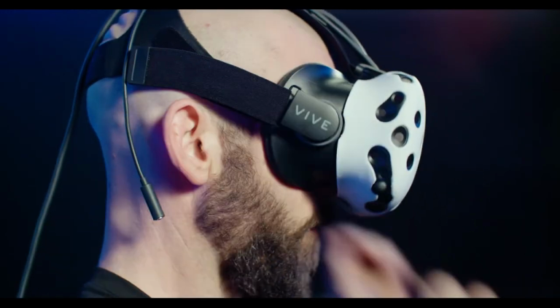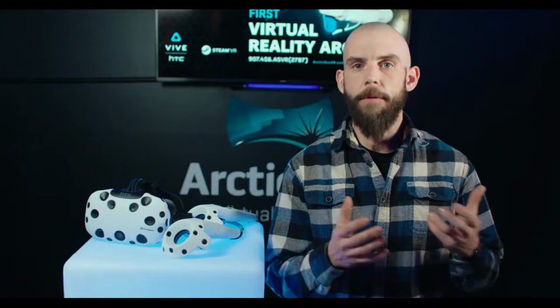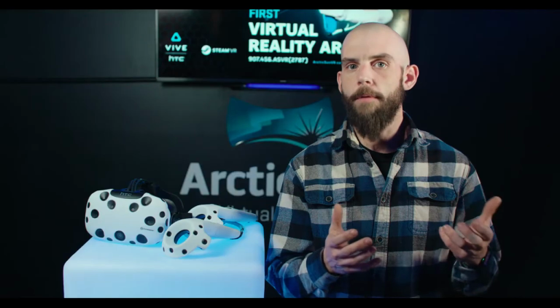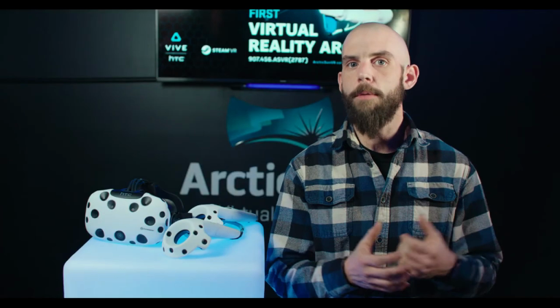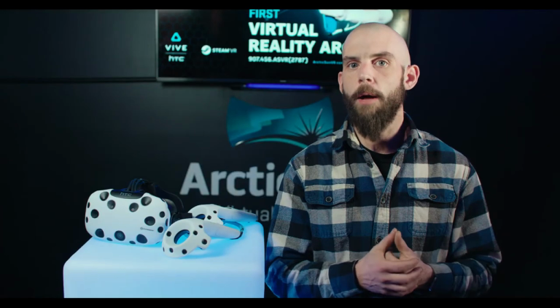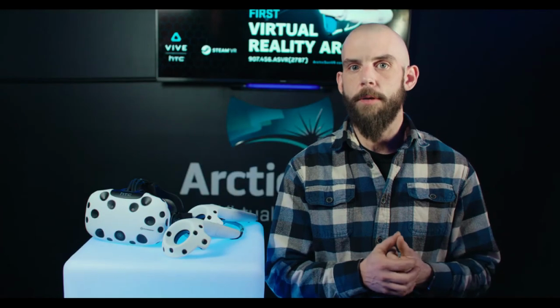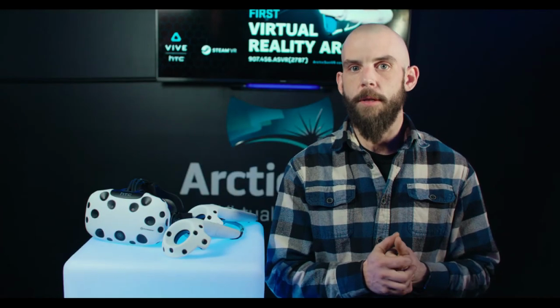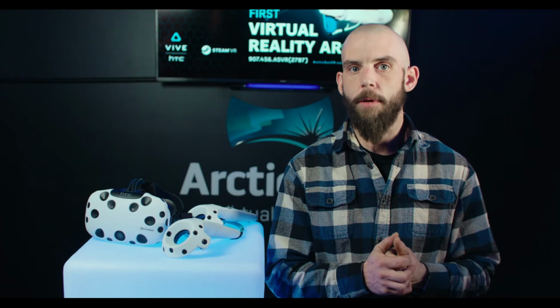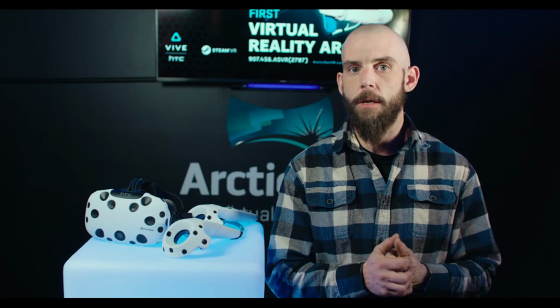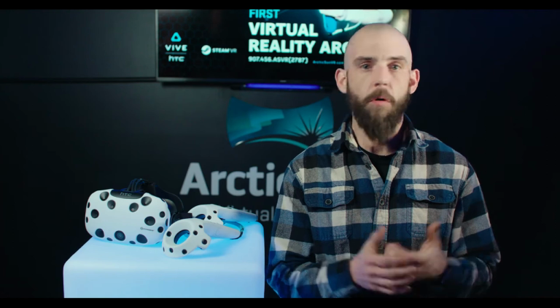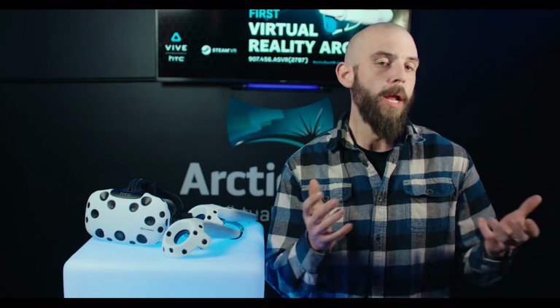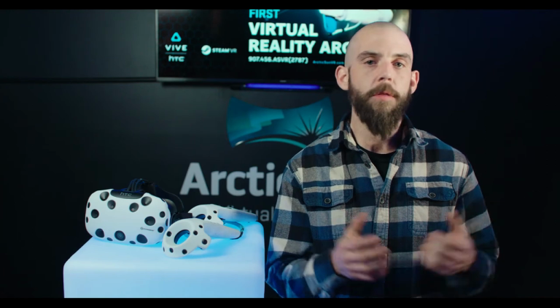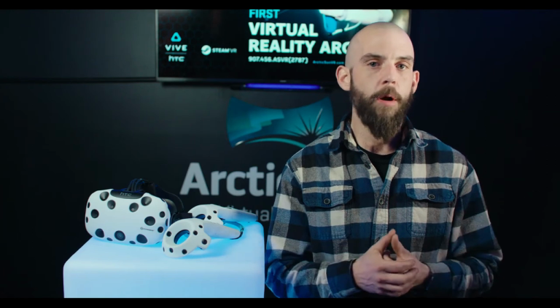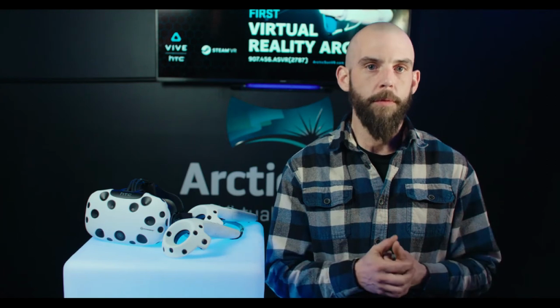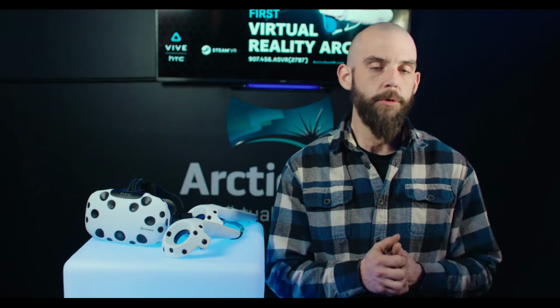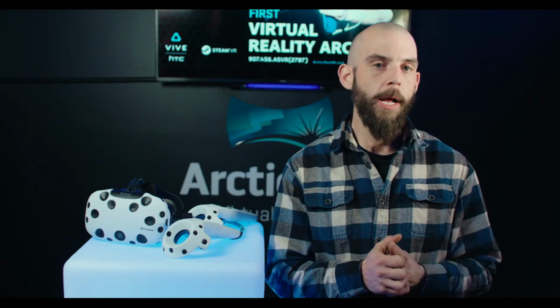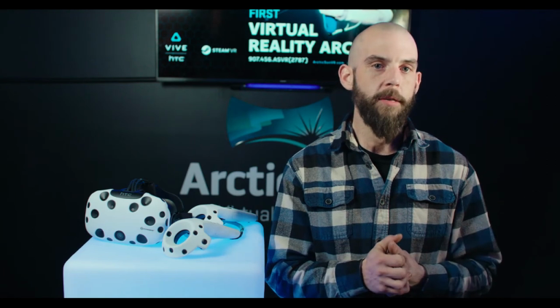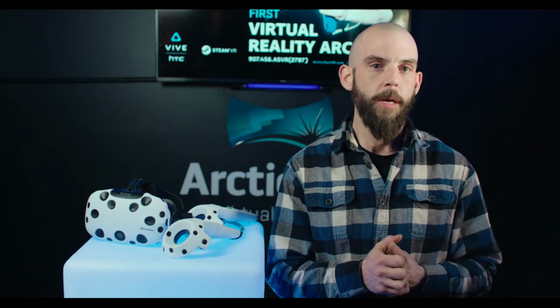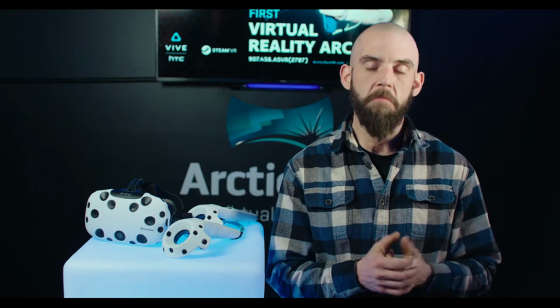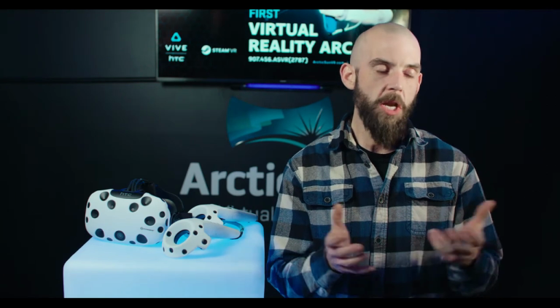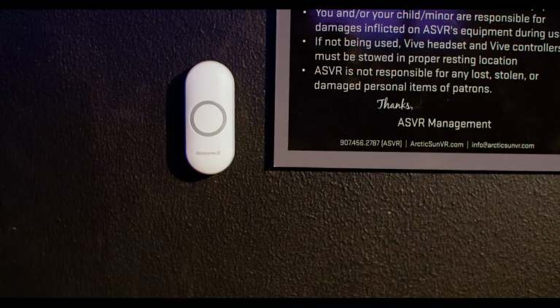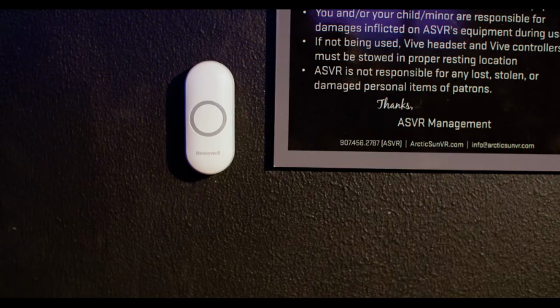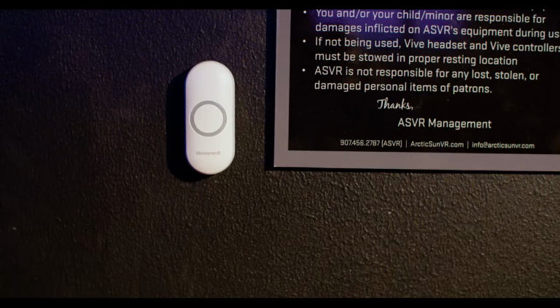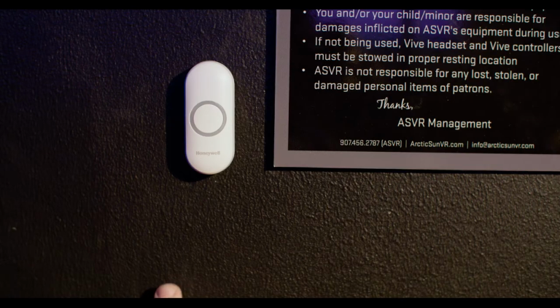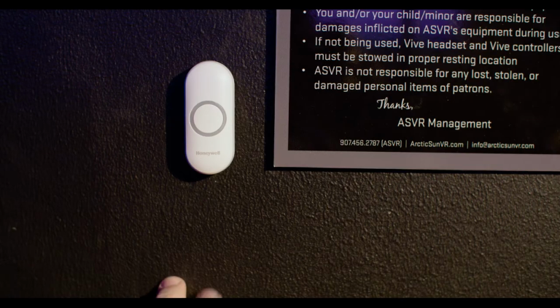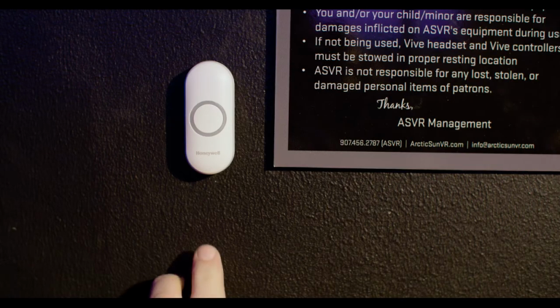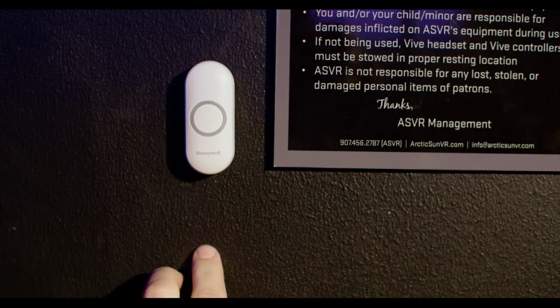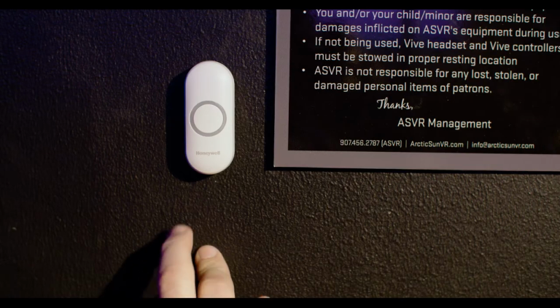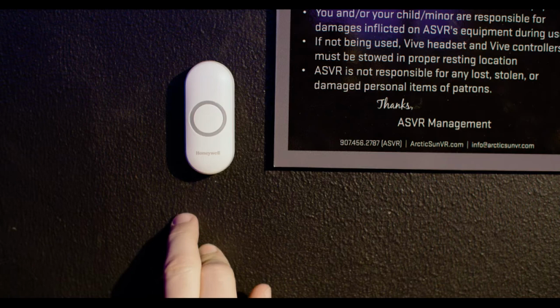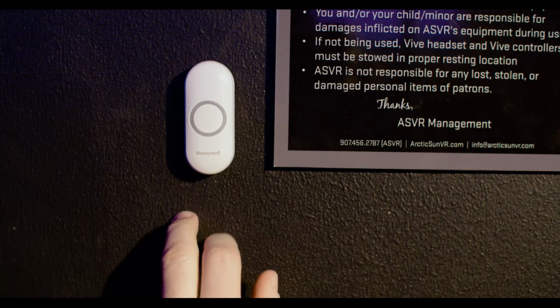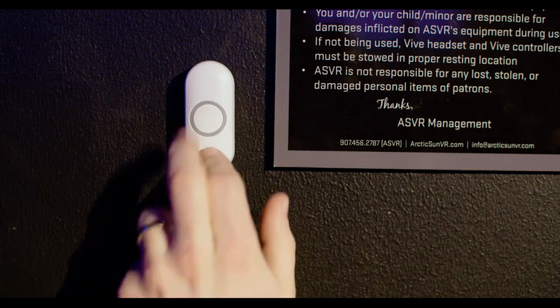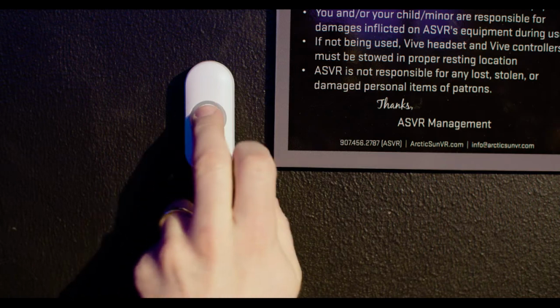If you have any problems during this process or any other part of your virtual reality experience, just ring us. We want you to have the best experience possible.